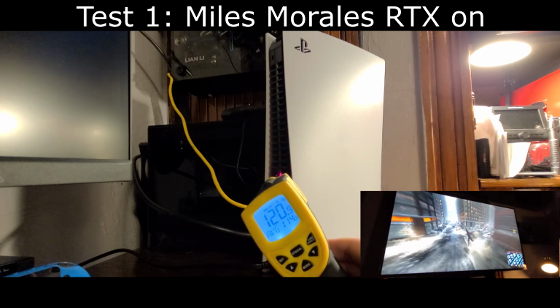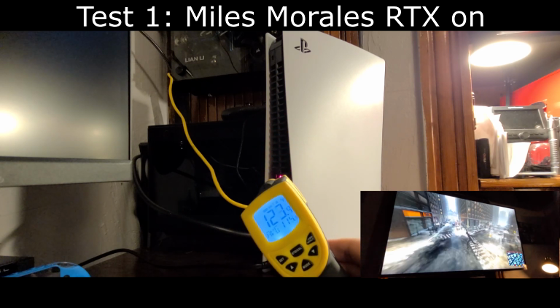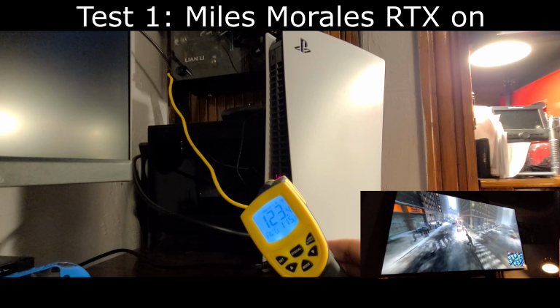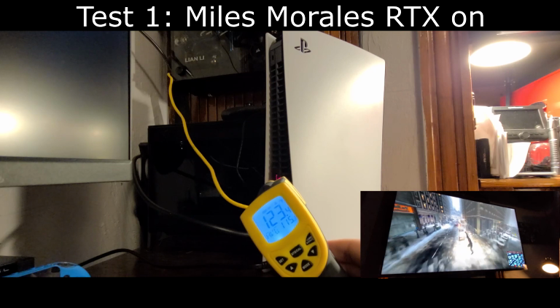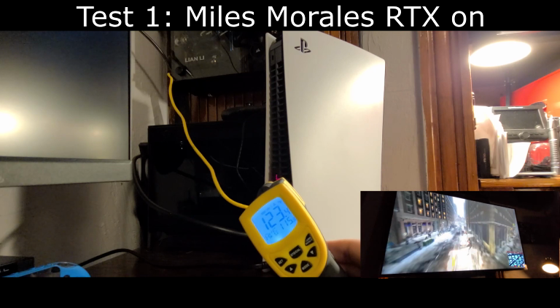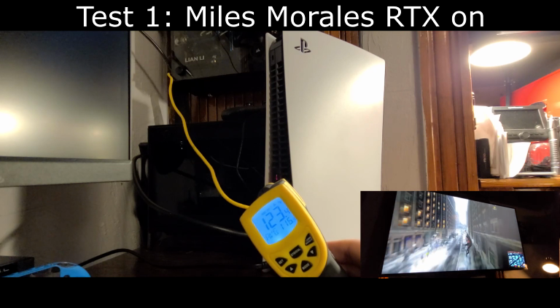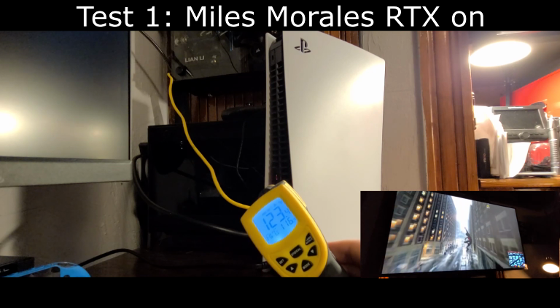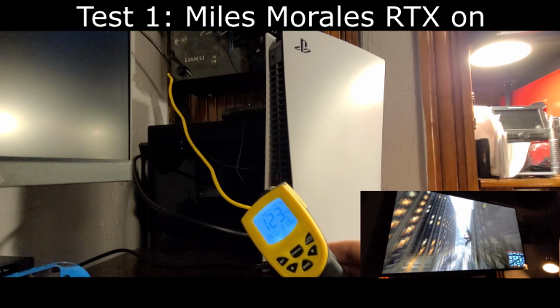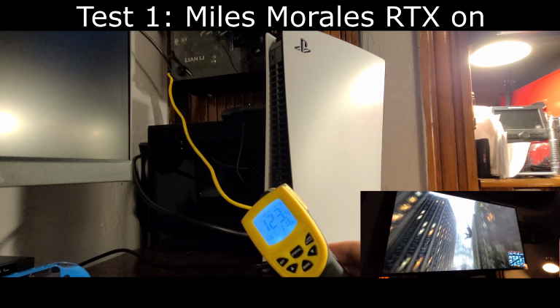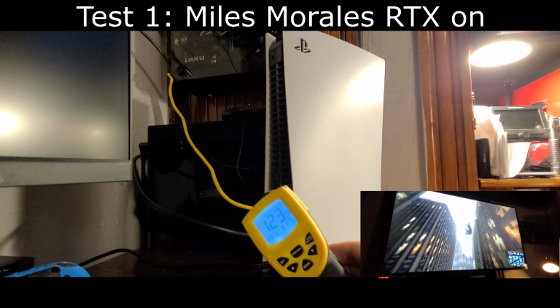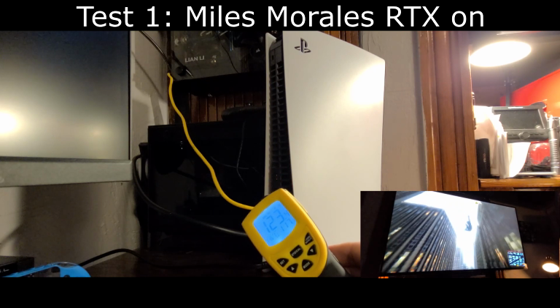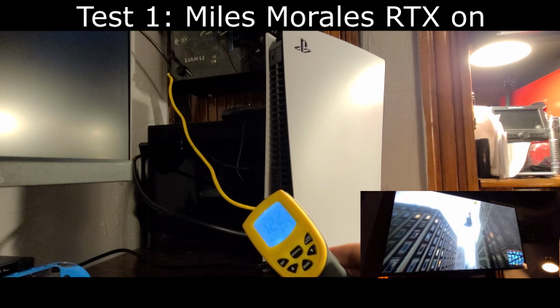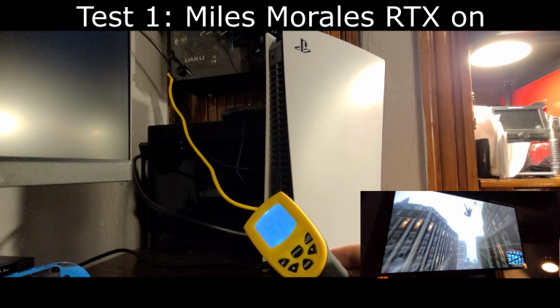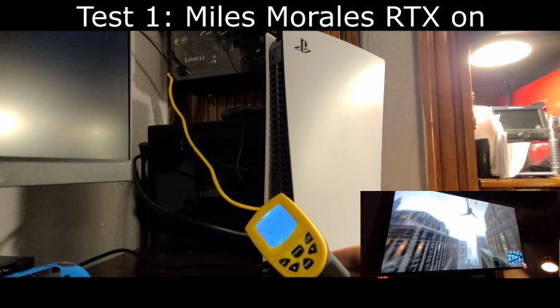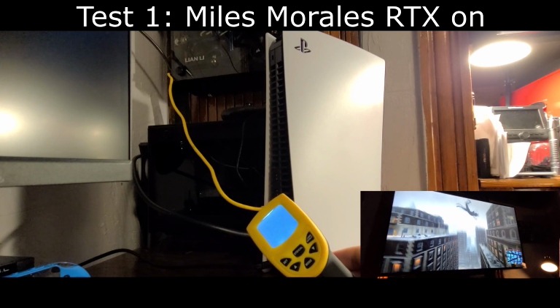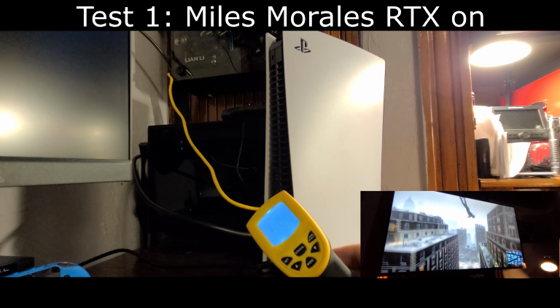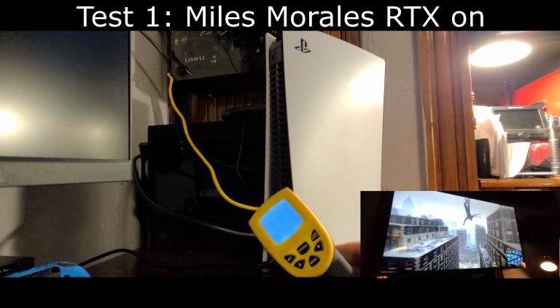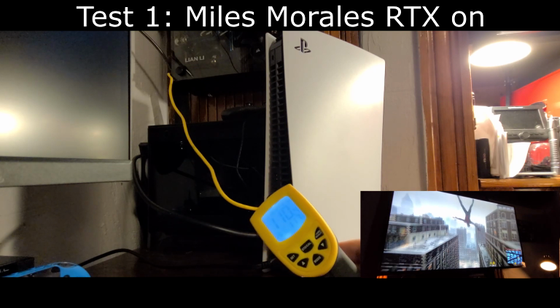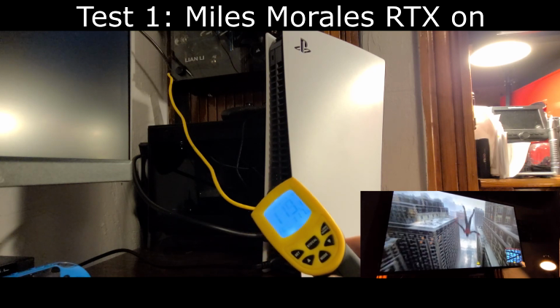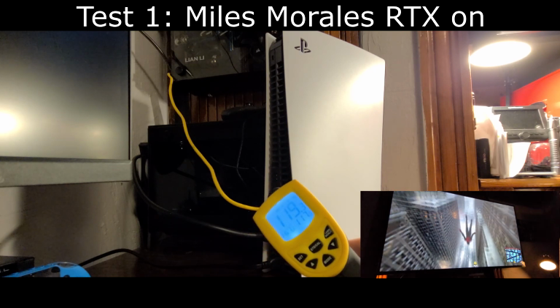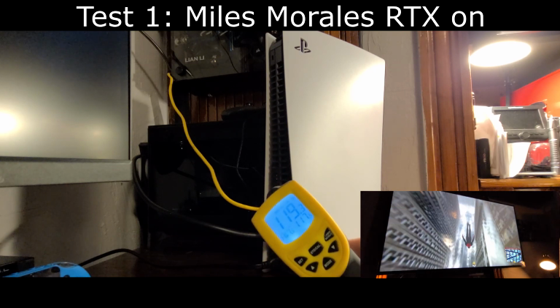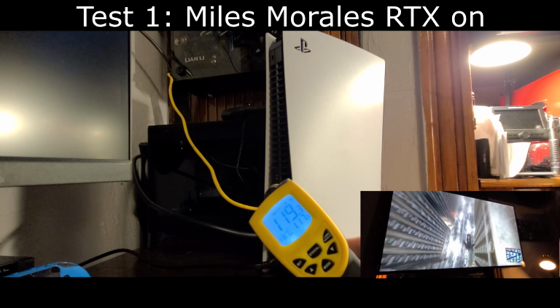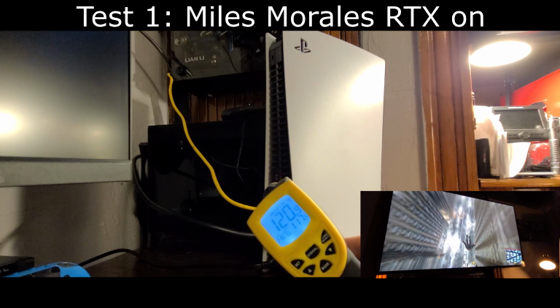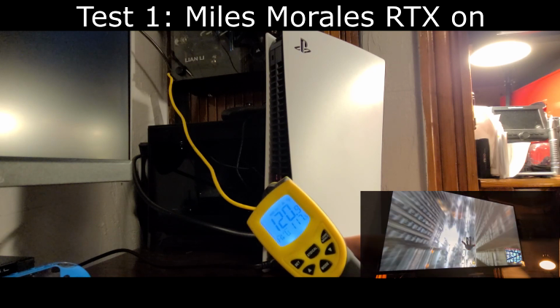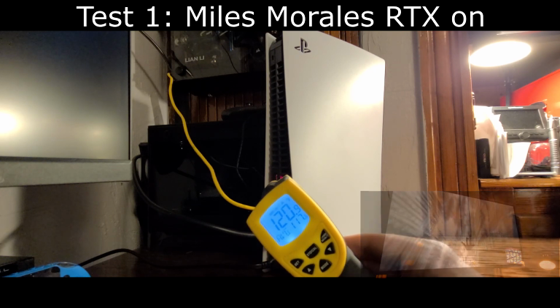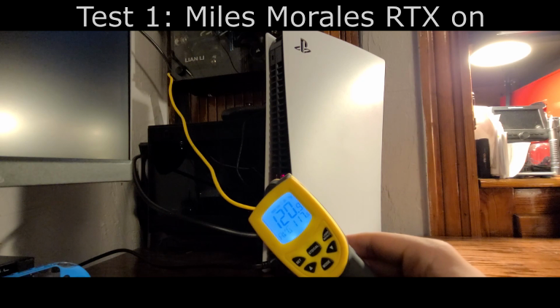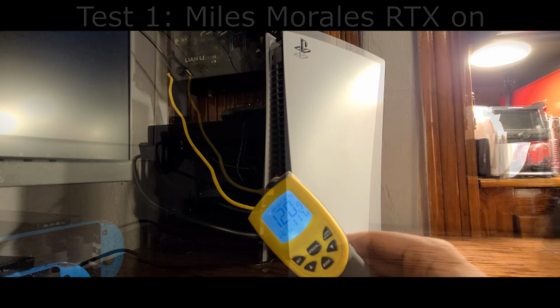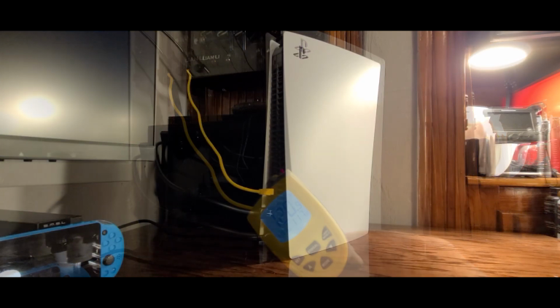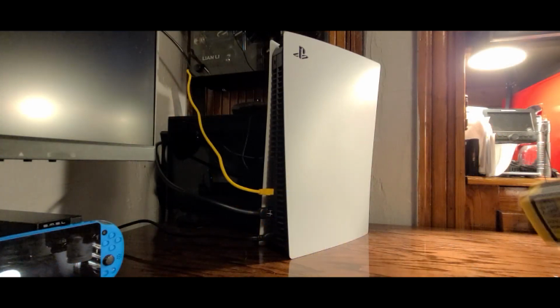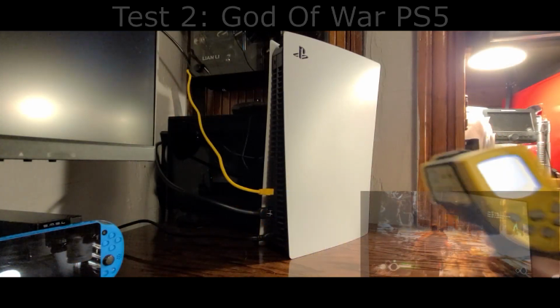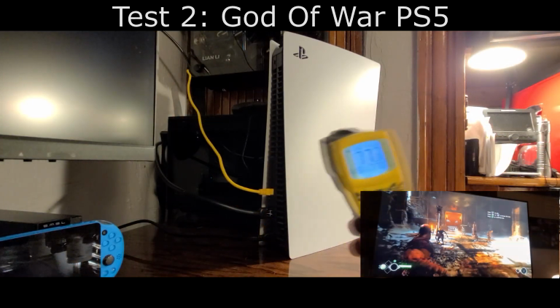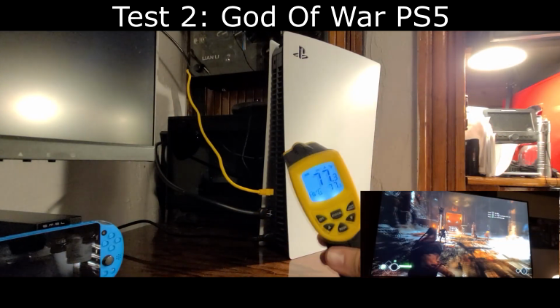Playing Miles Morales with RTX on, I'm getting around 120 degrees Fahrenheit on the exhaust — the highest I saw was around 123 degrees Fahrenheit.